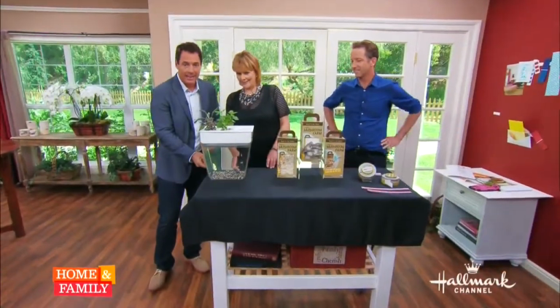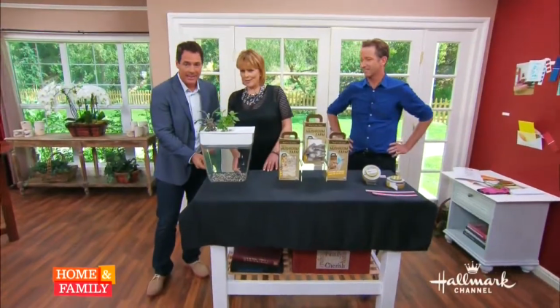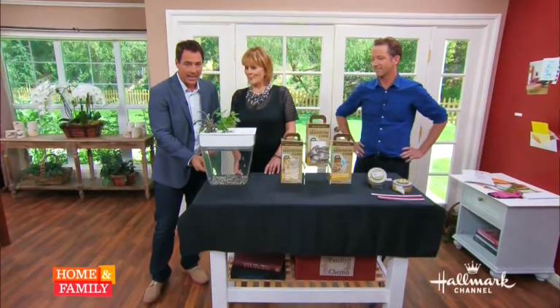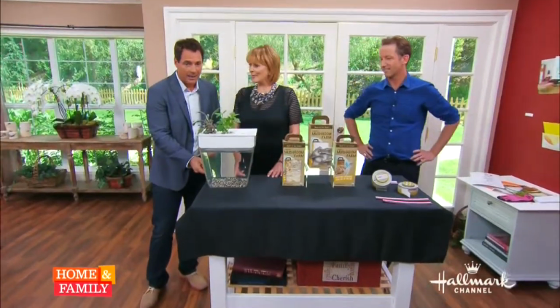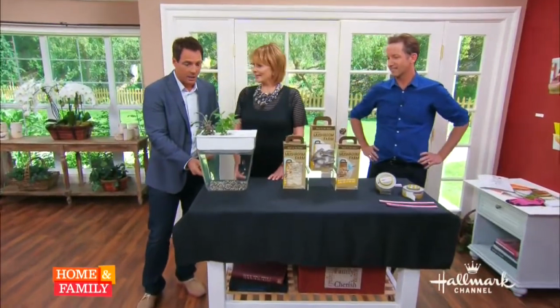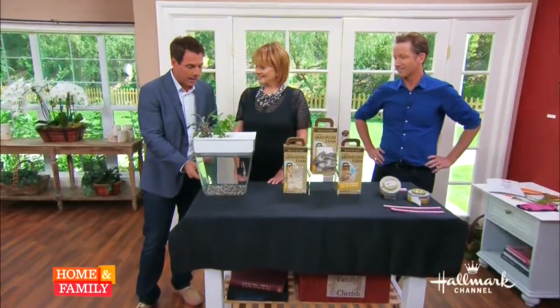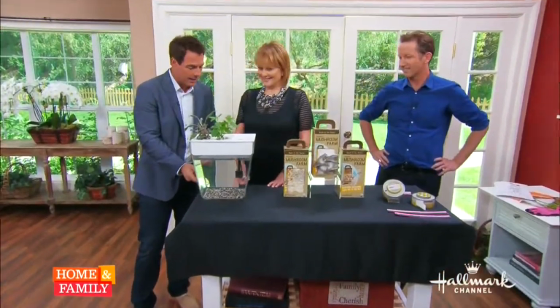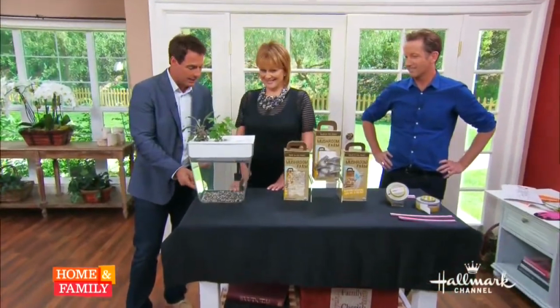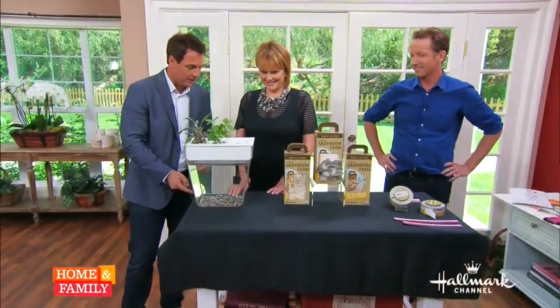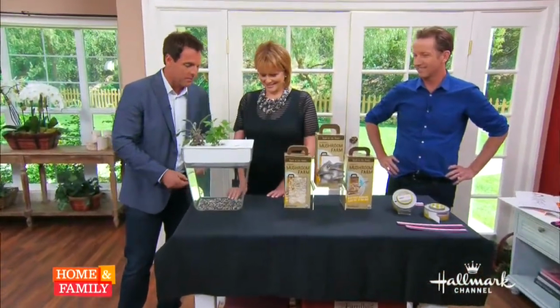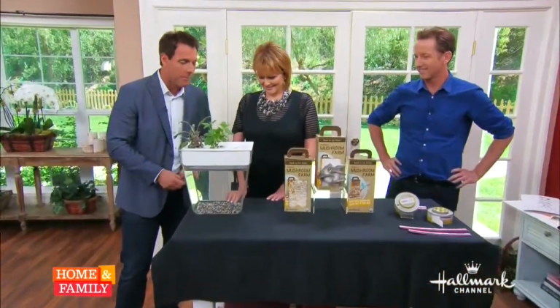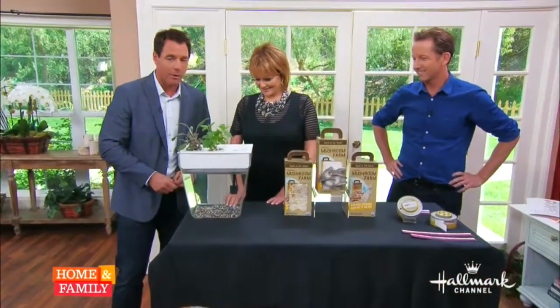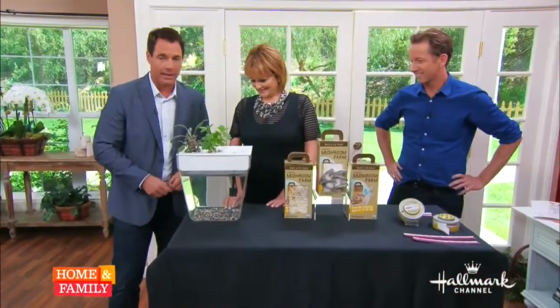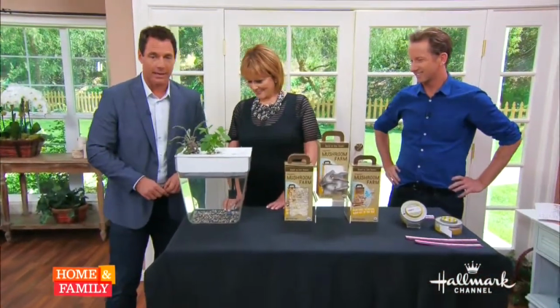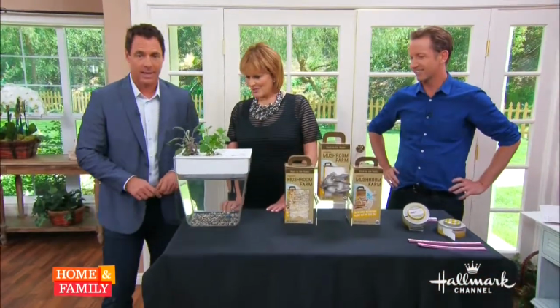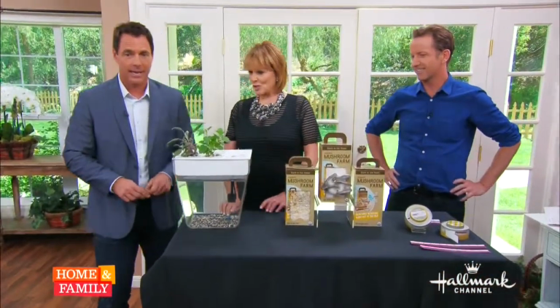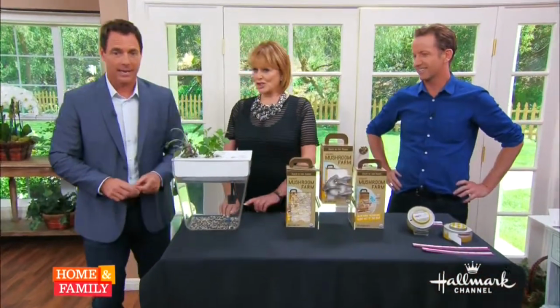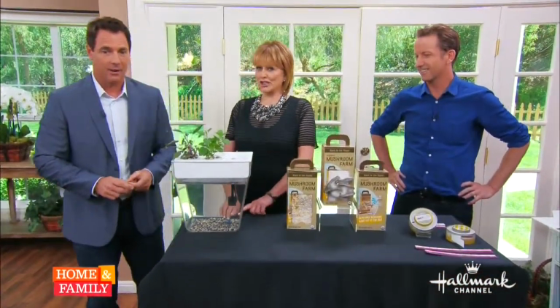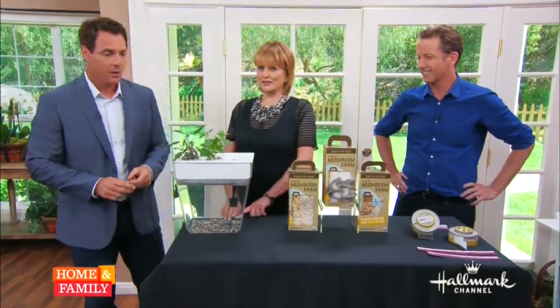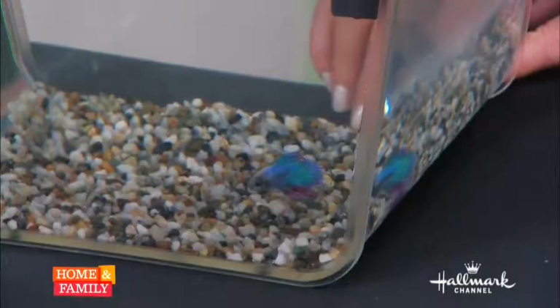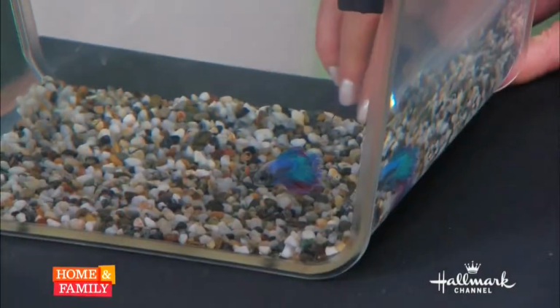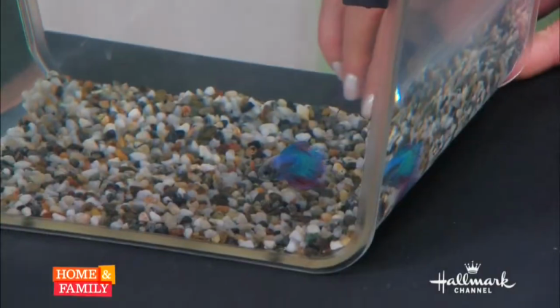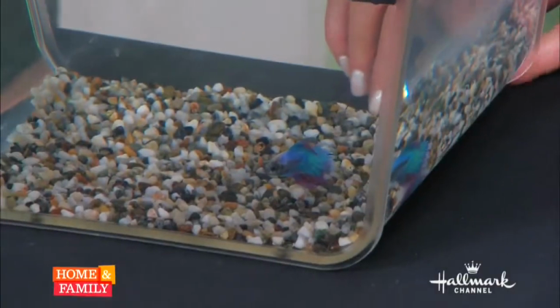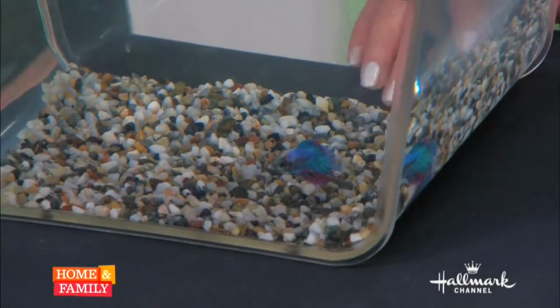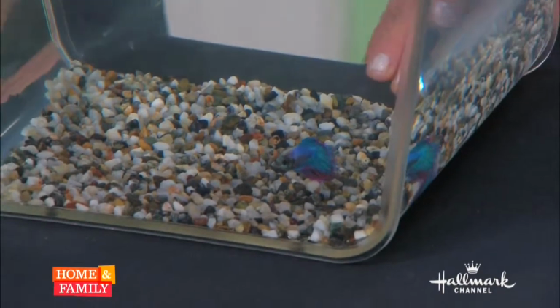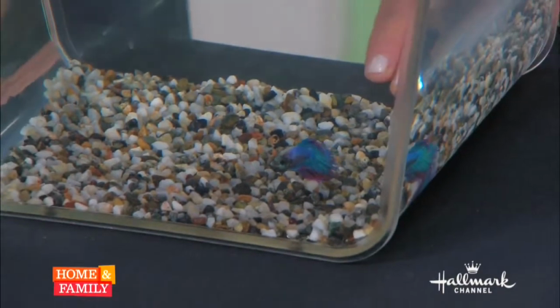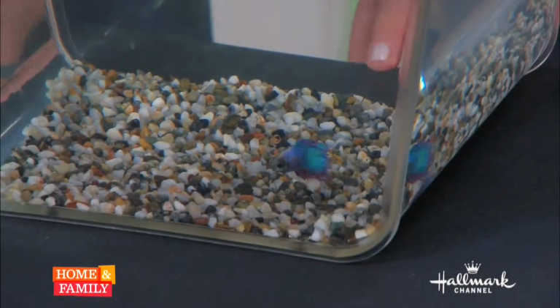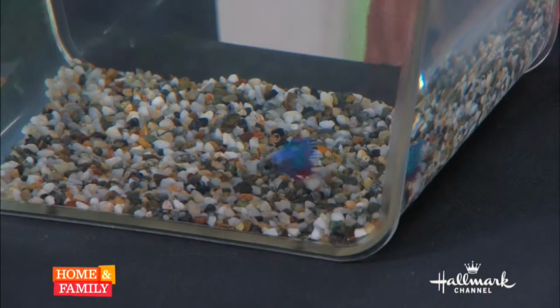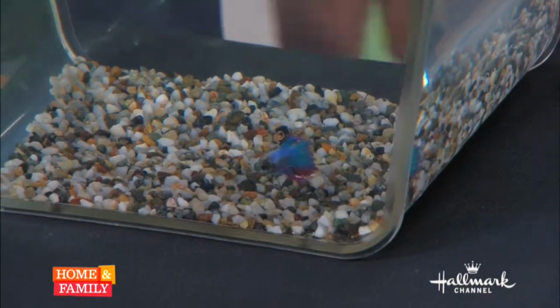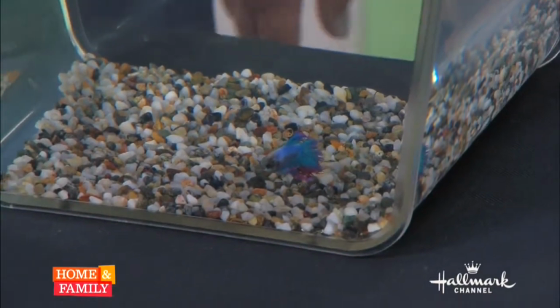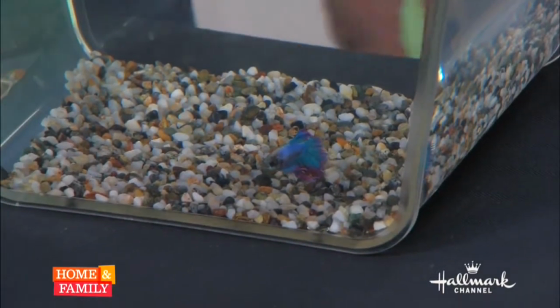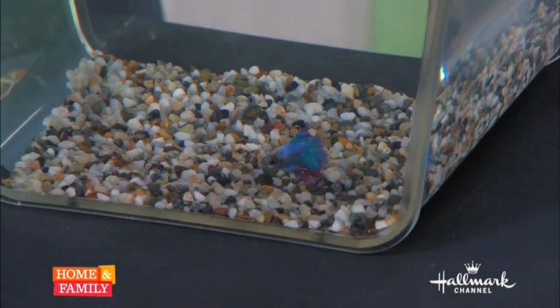That little guy in there is Murray. Murray Sawchuck. No, he's not Murray Sawchuck the magician.